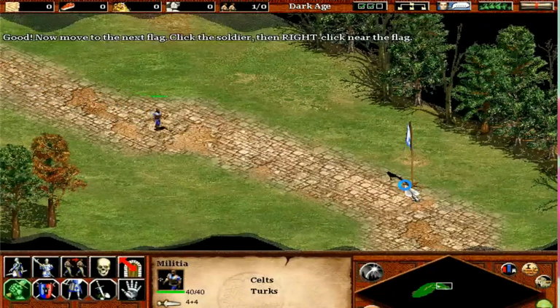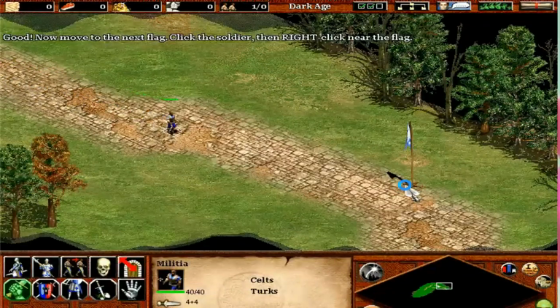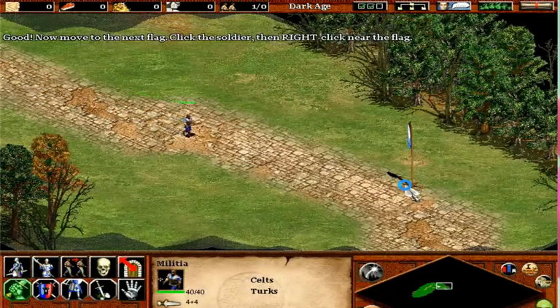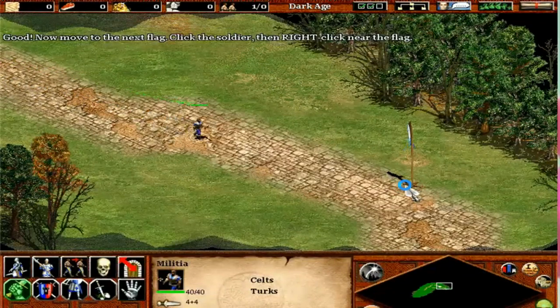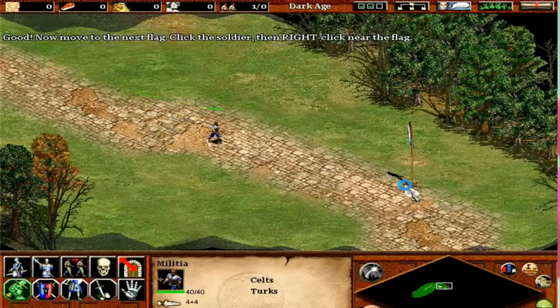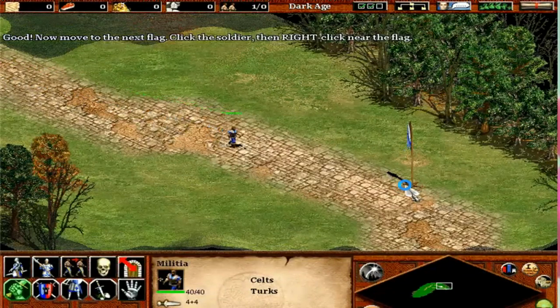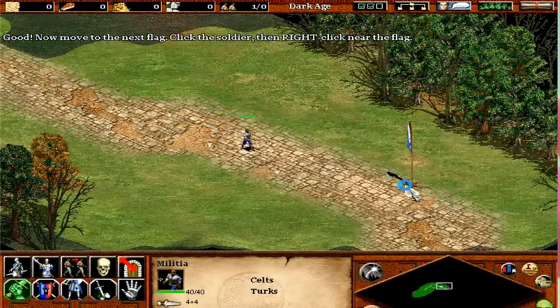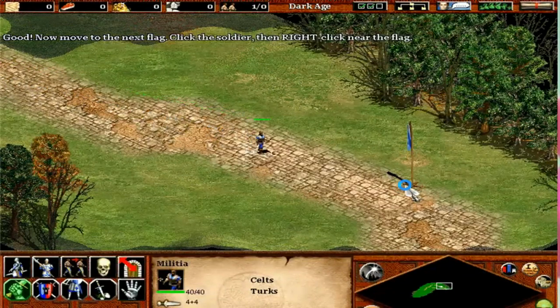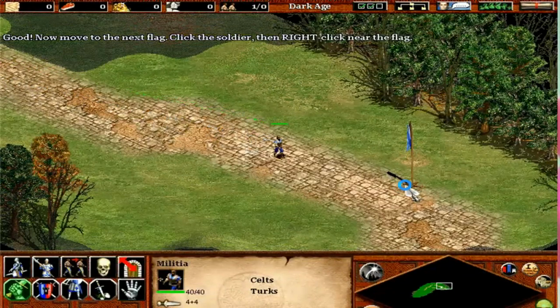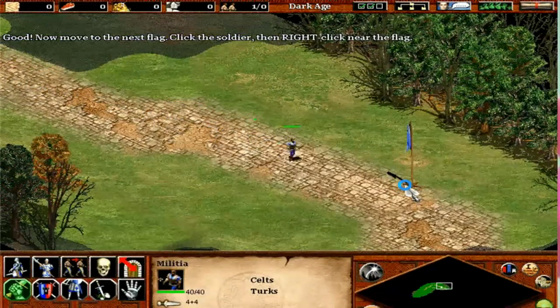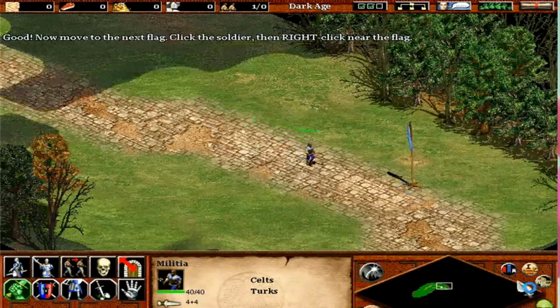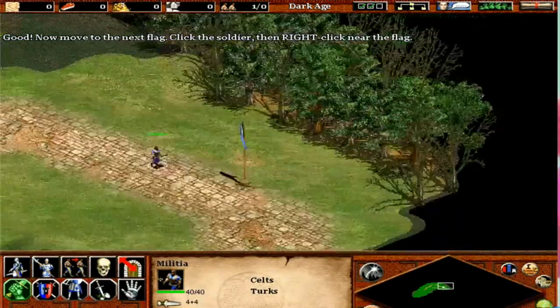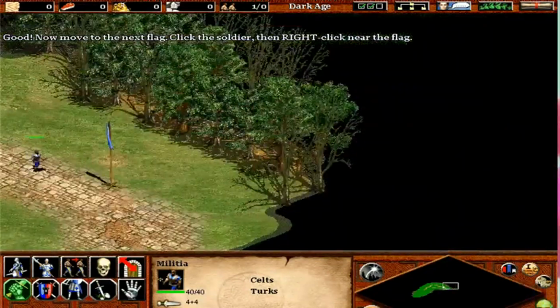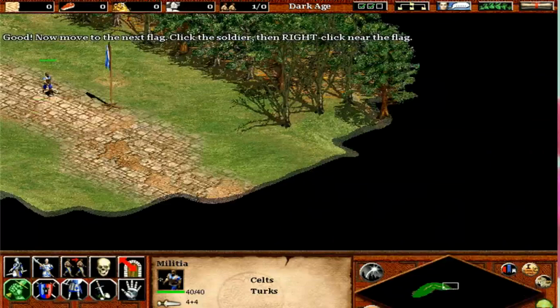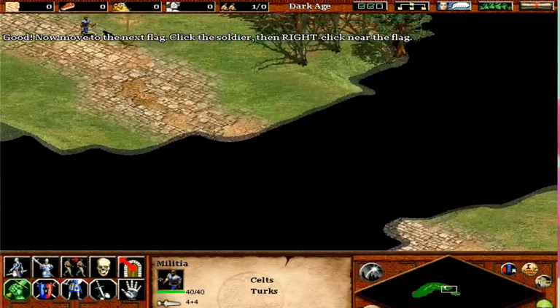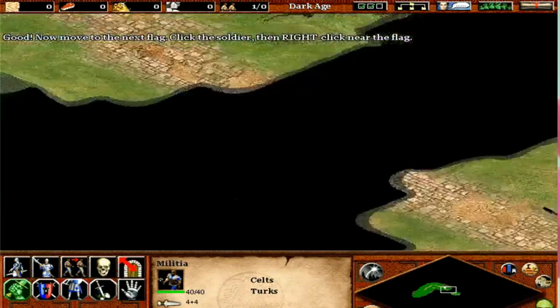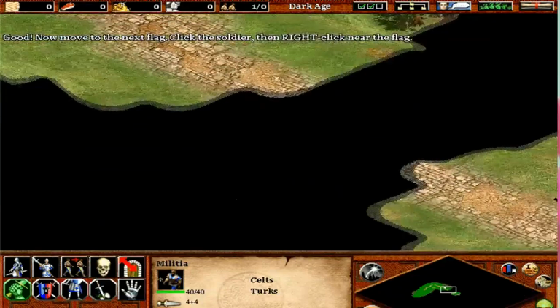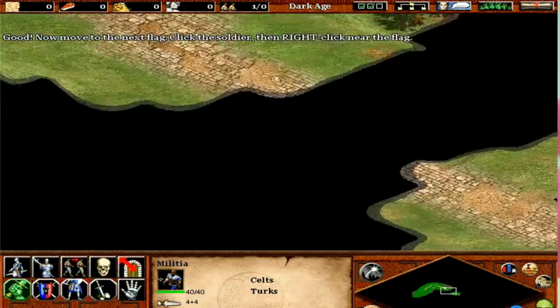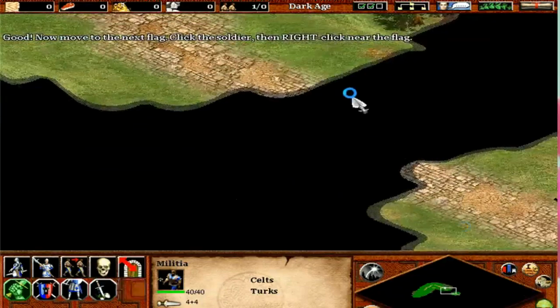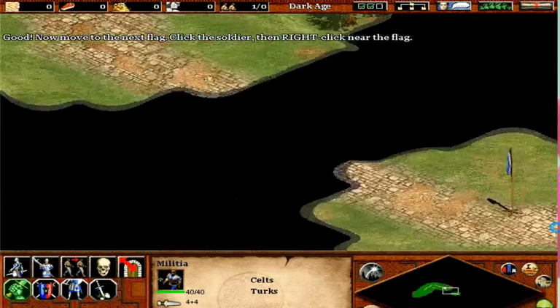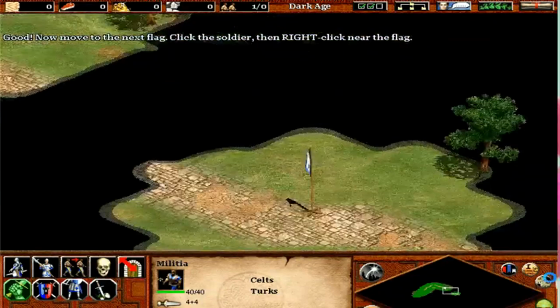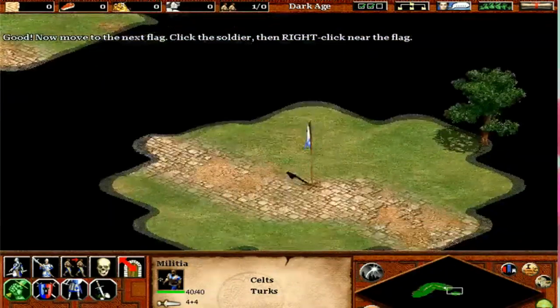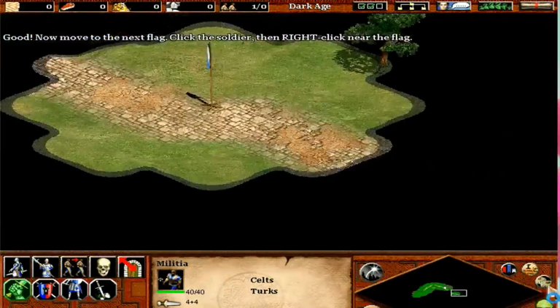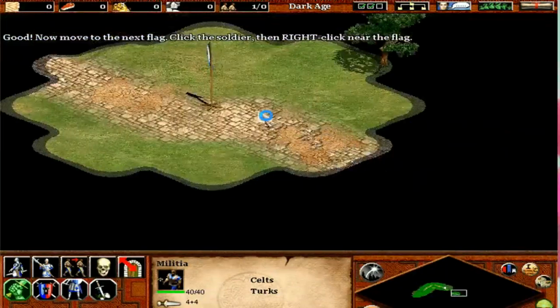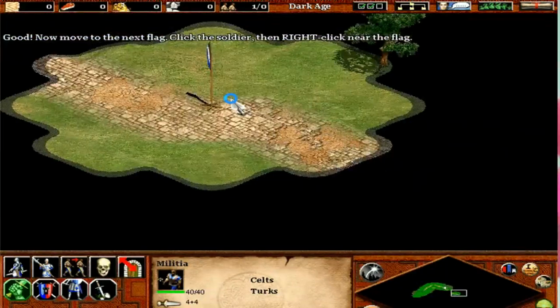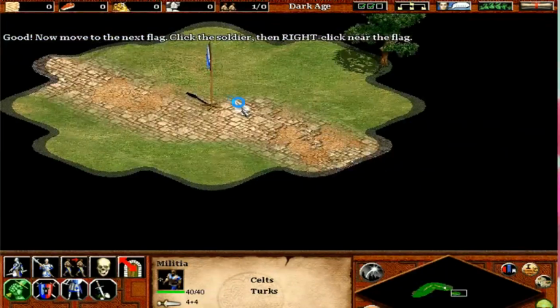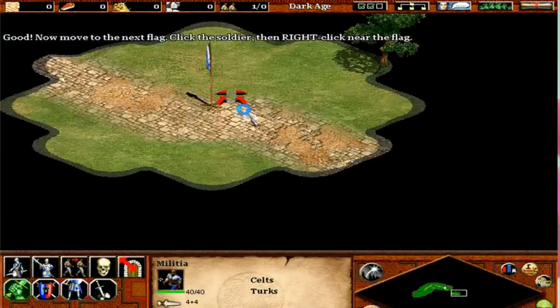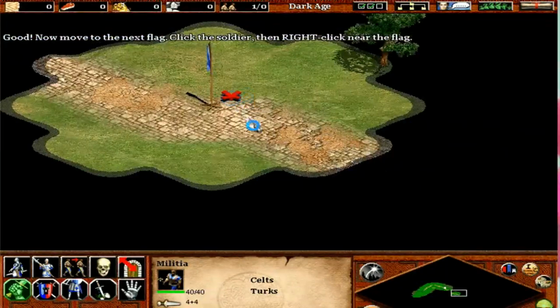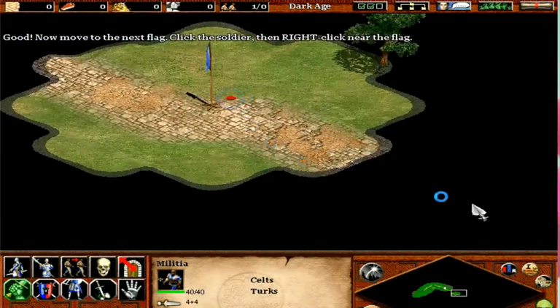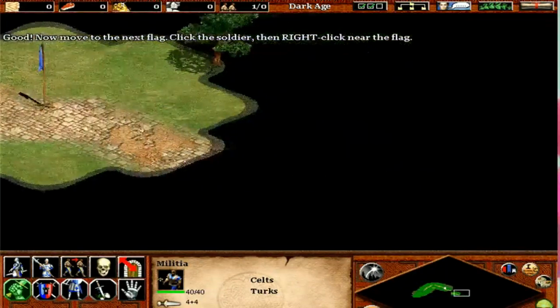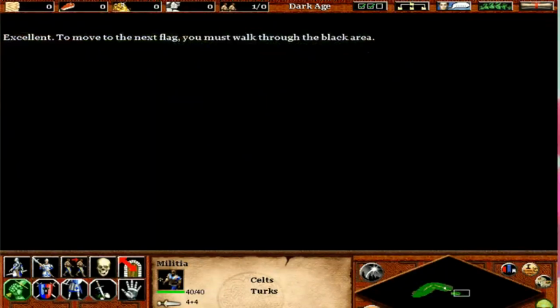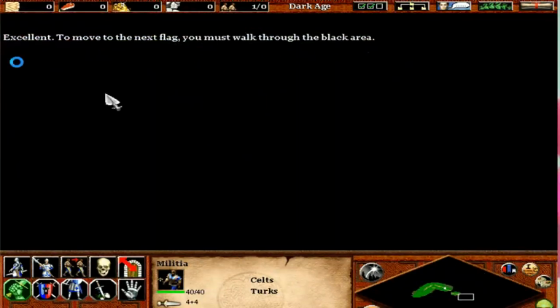Now, move to the next flag. Click the soldier, then right-click near the flag. Excellent!